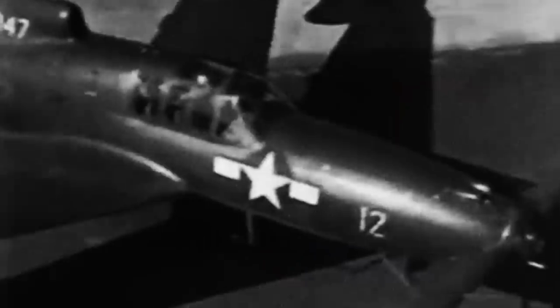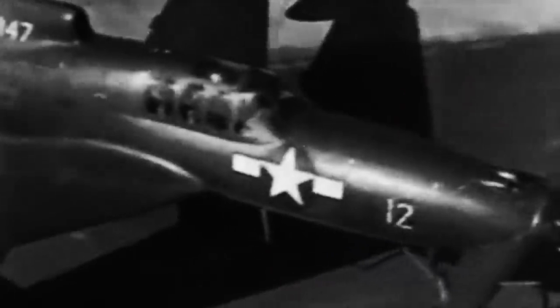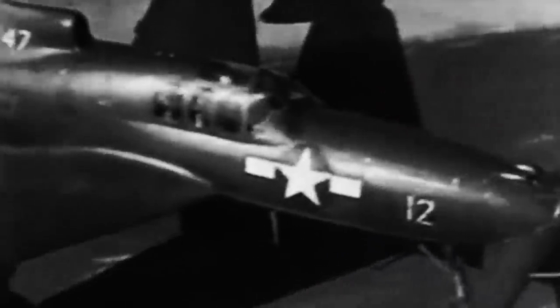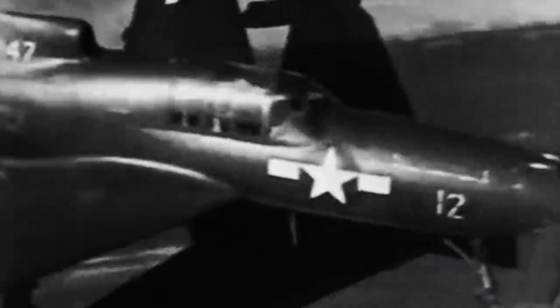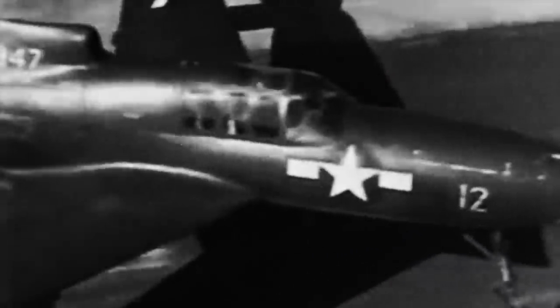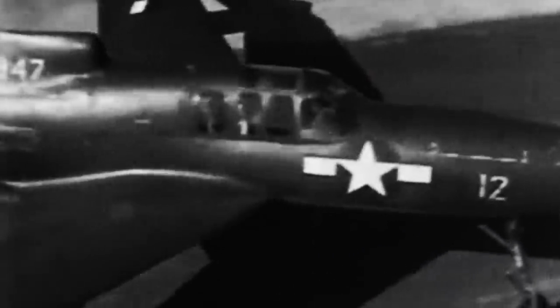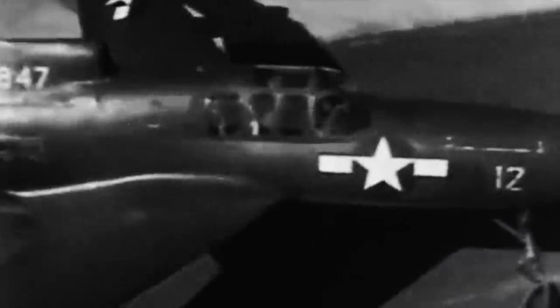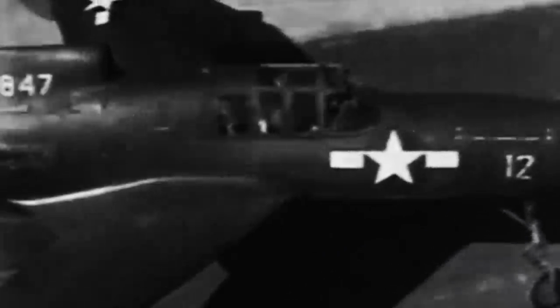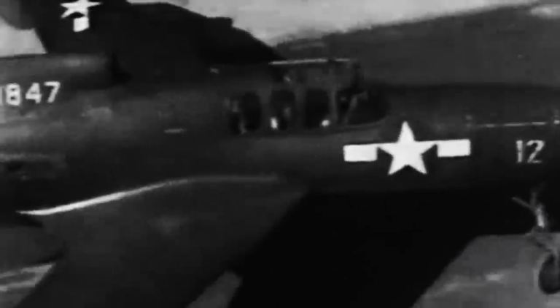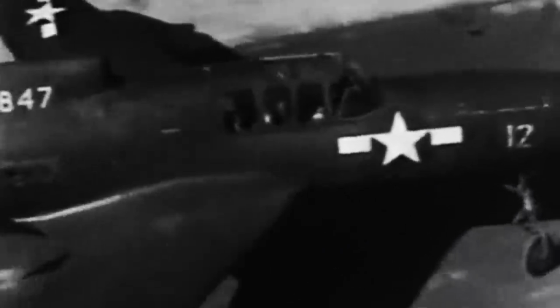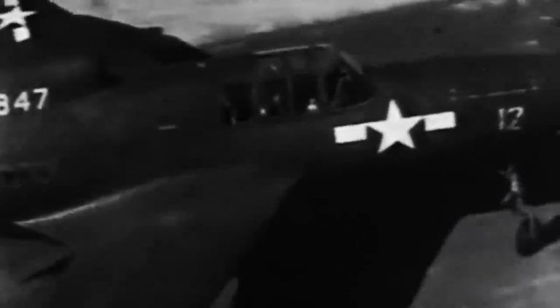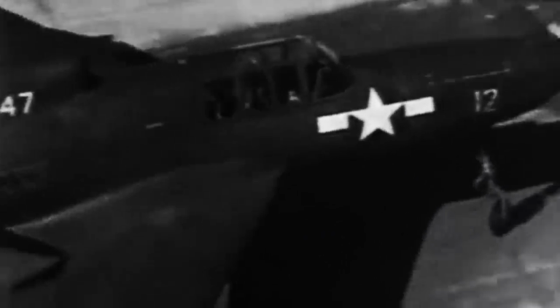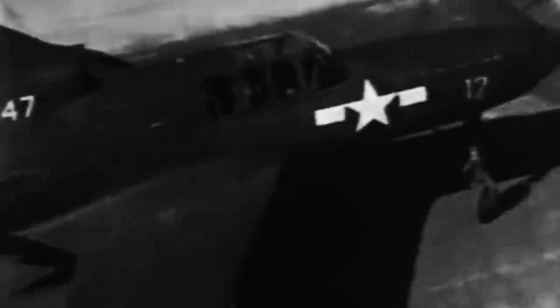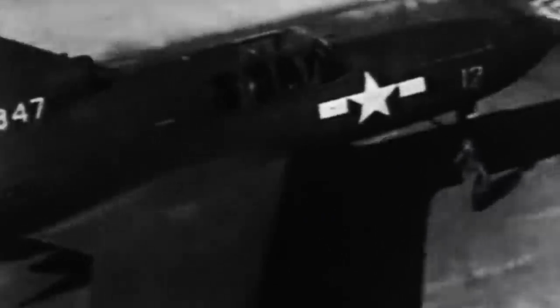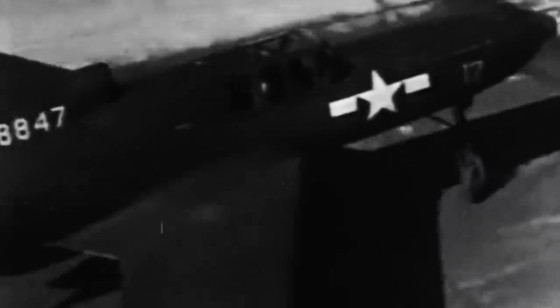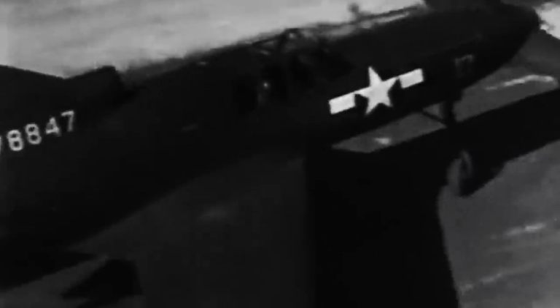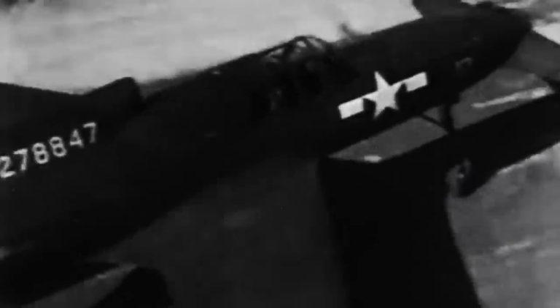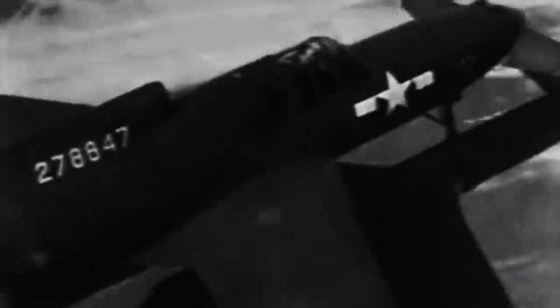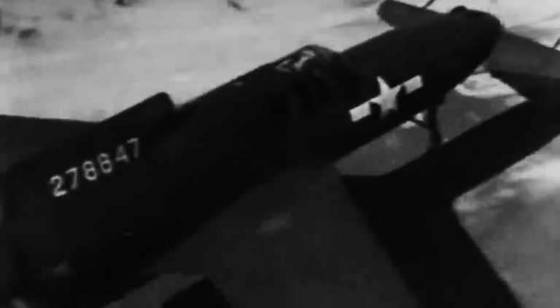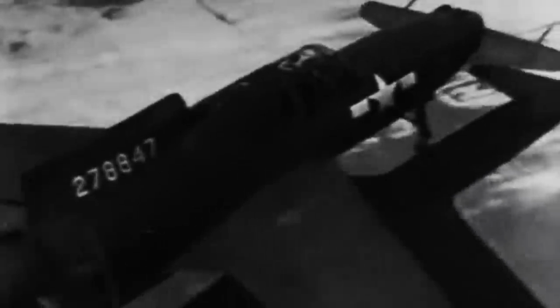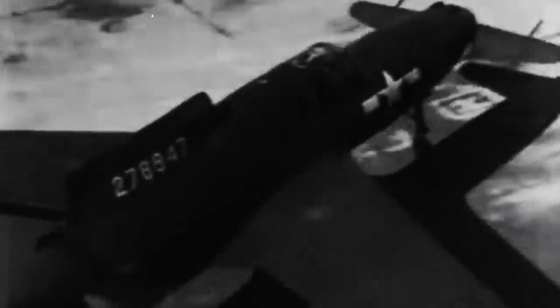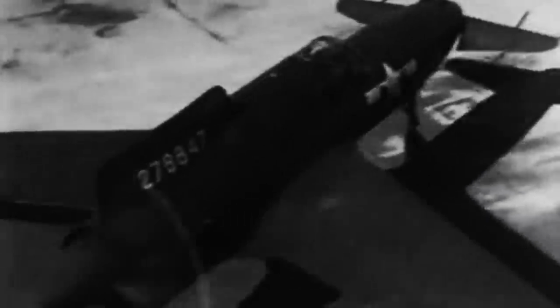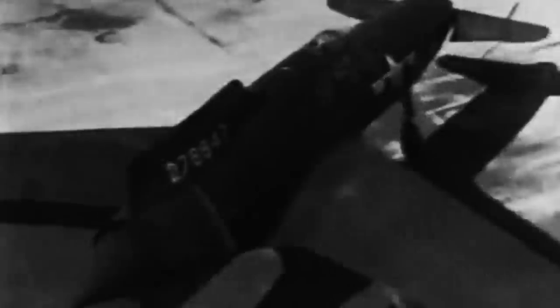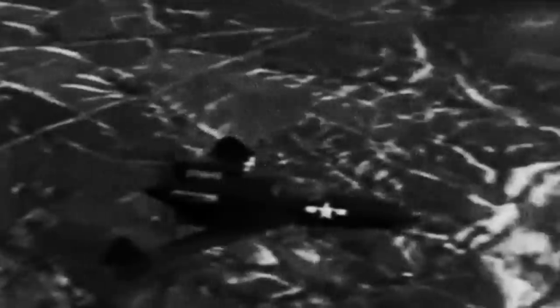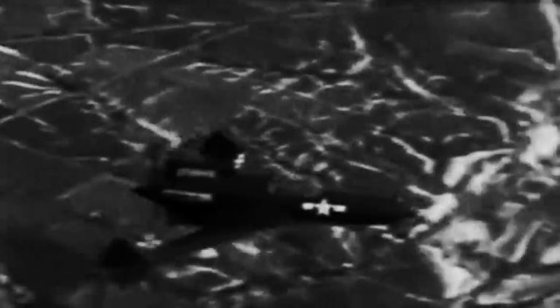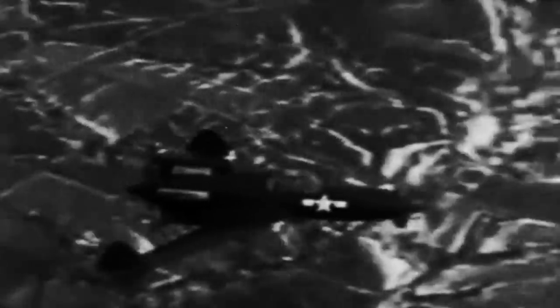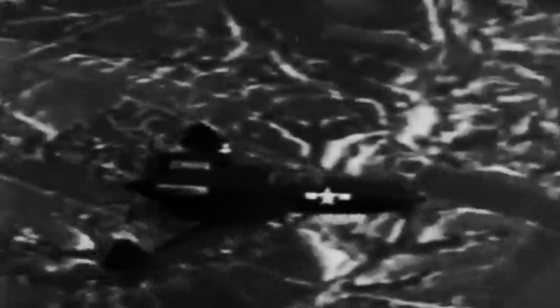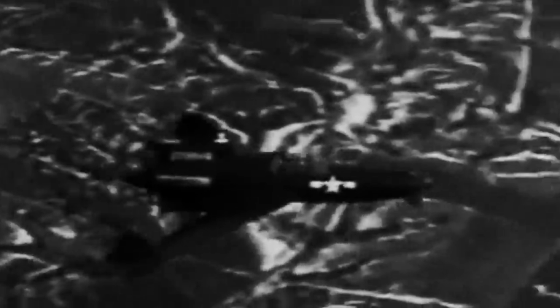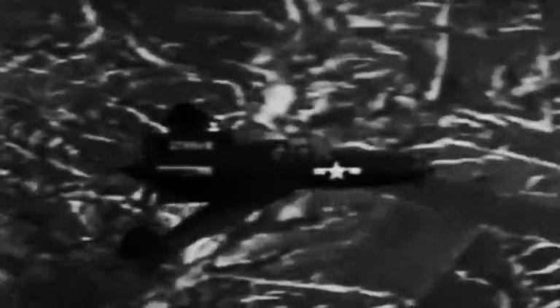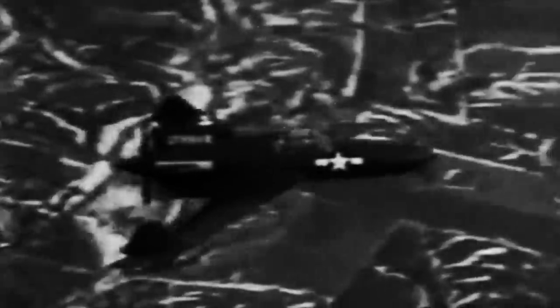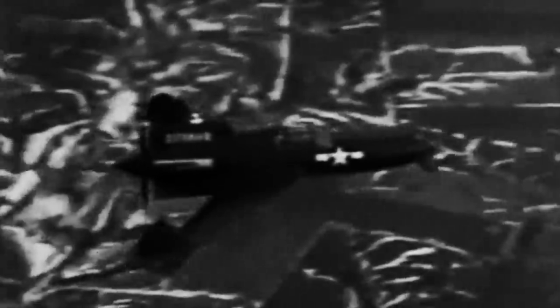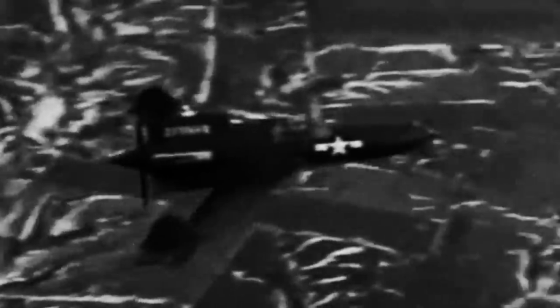Although the XP-55 Ascender is, without a doubt, a spectacular and interesting plane to look at, its performance left much to be desired.